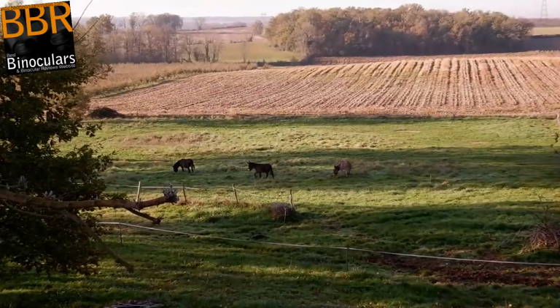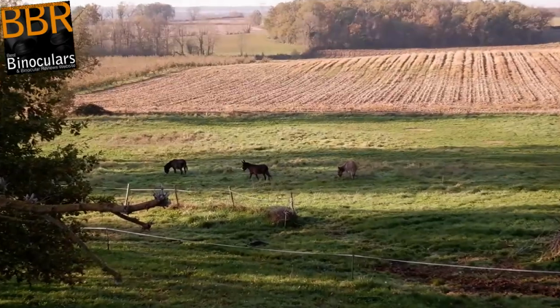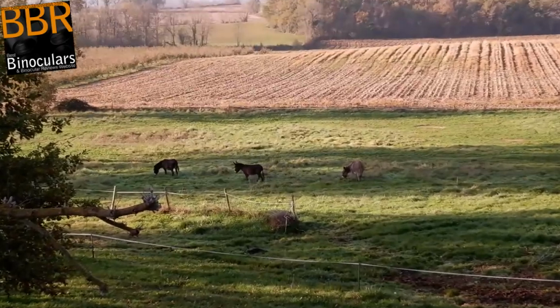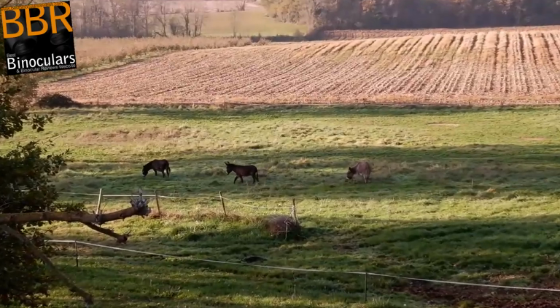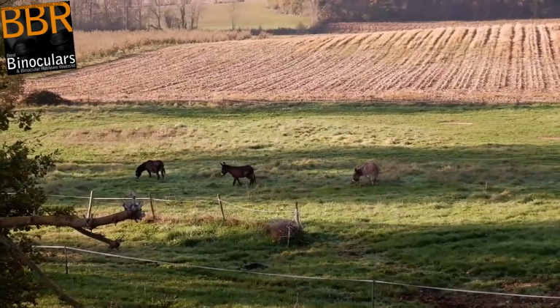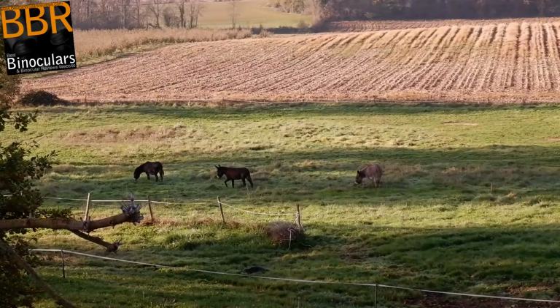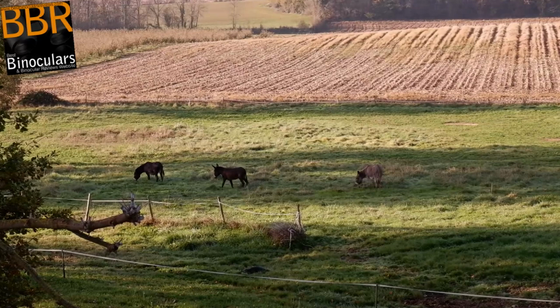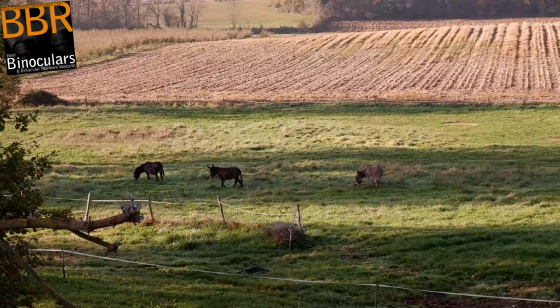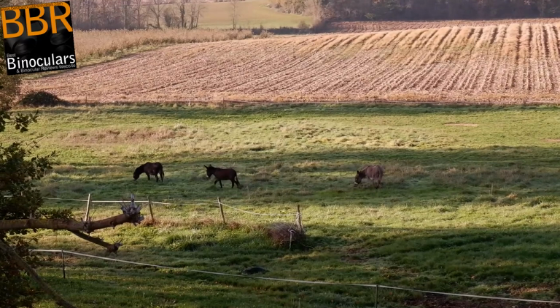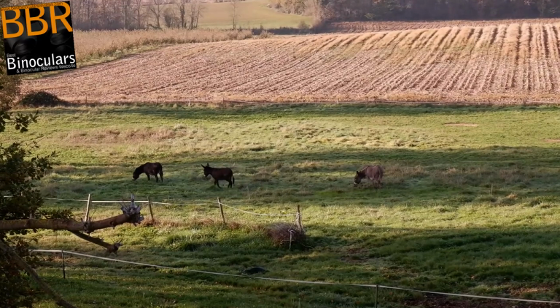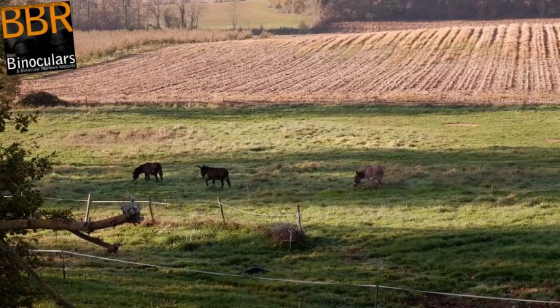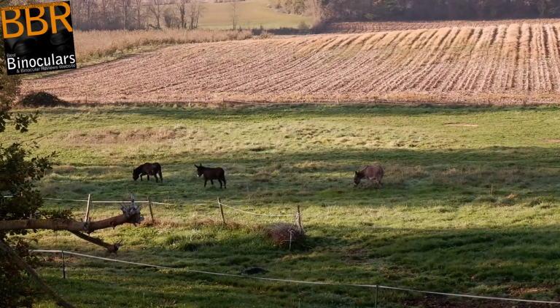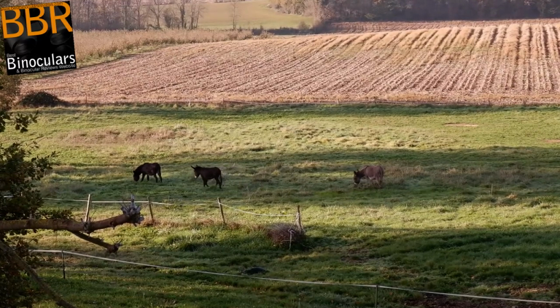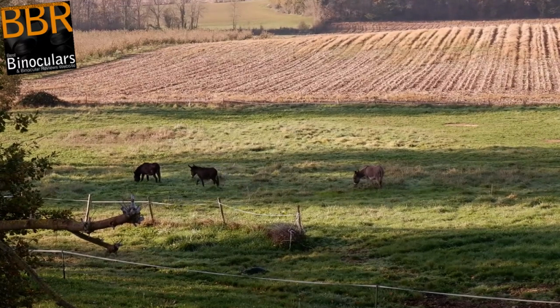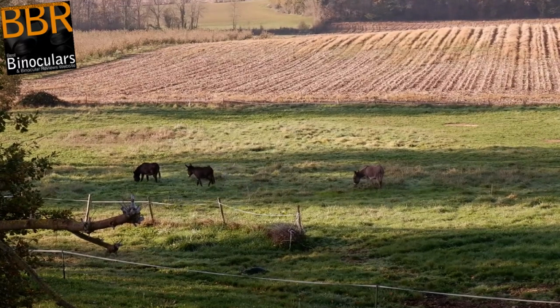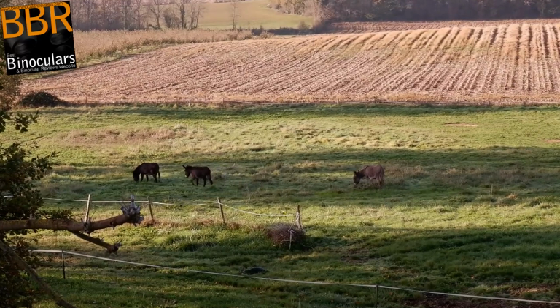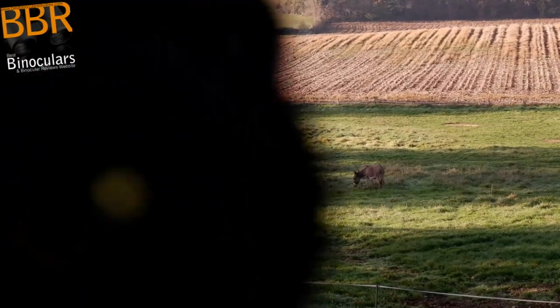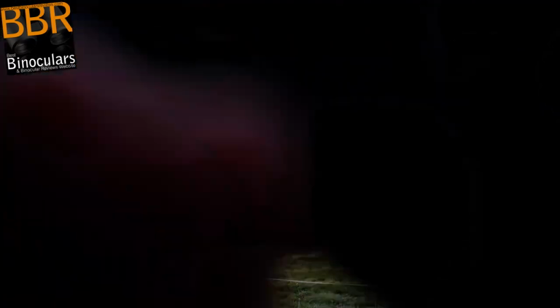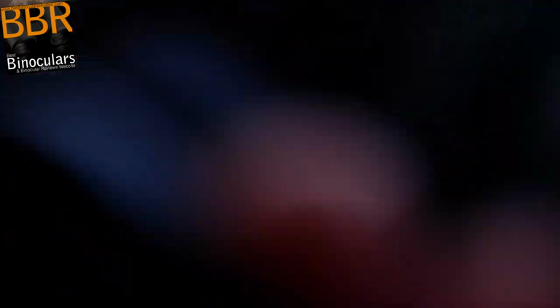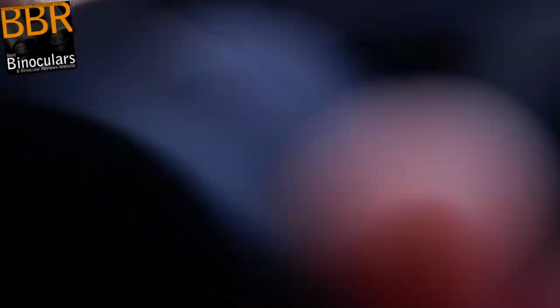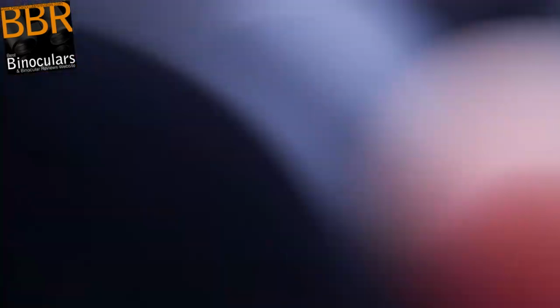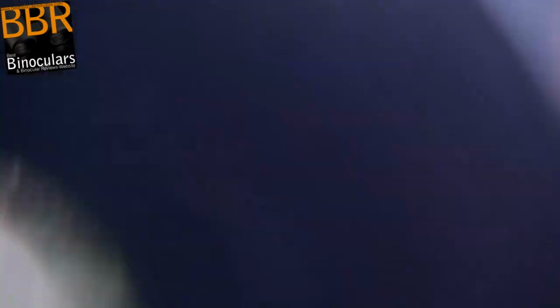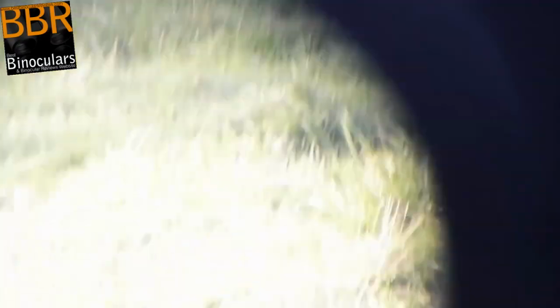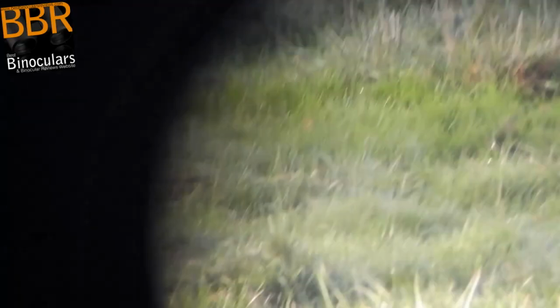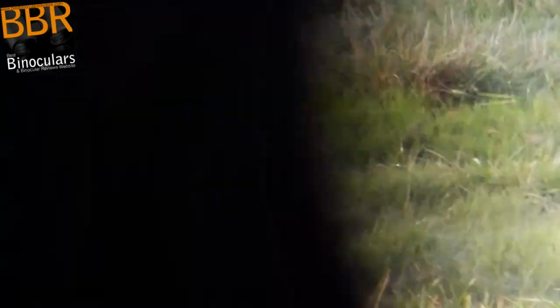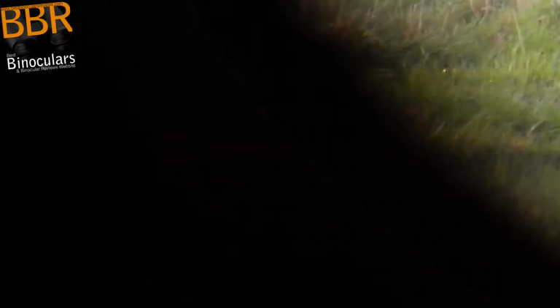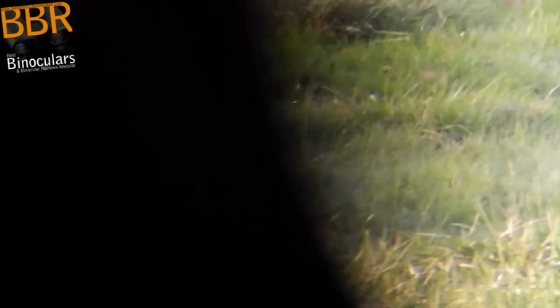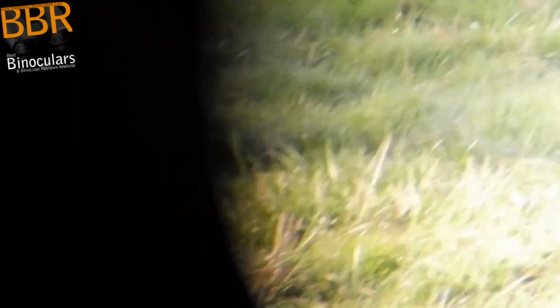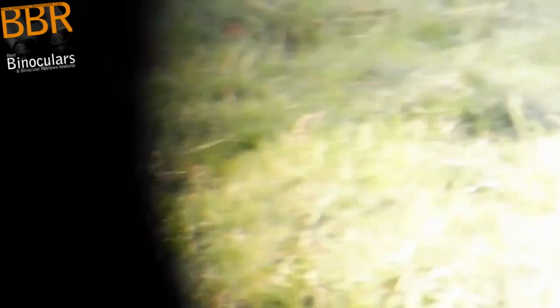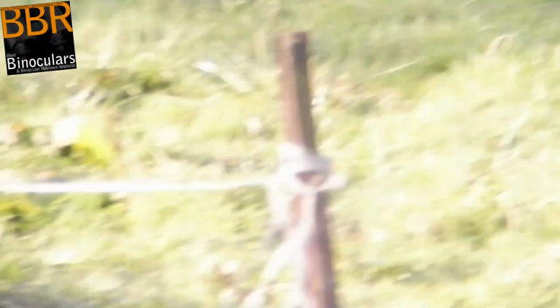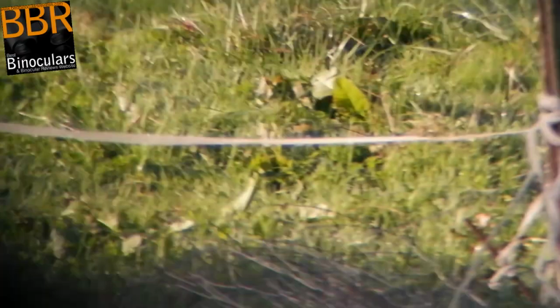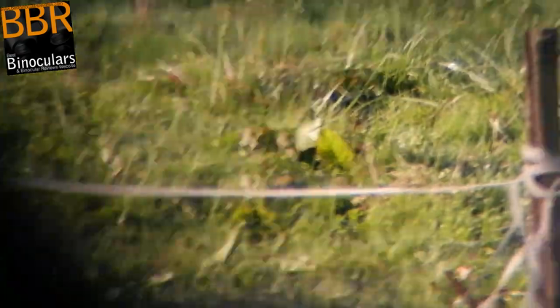So to begin with, here's some footage of our environmentally friendly grass cutters out in the fields to the back of our house that I captured earlier on this morning.